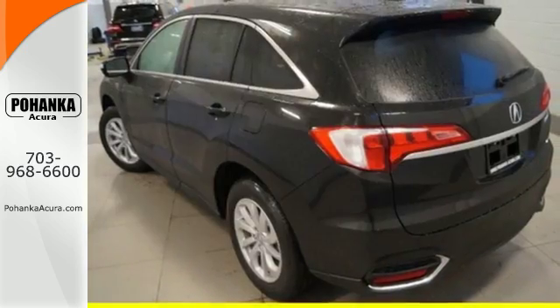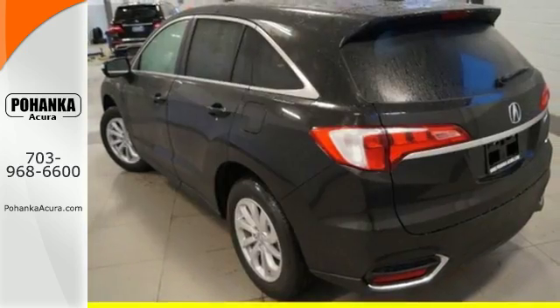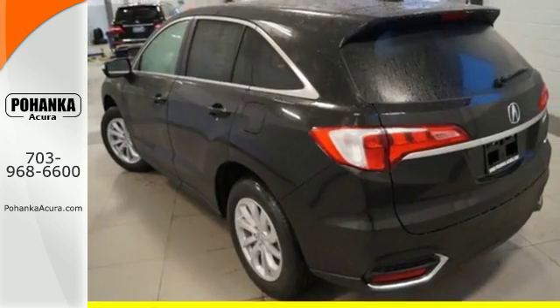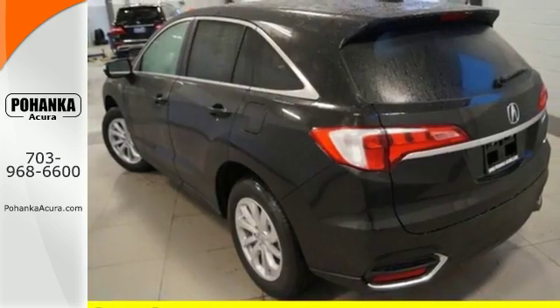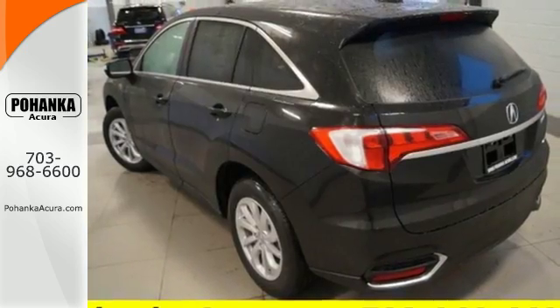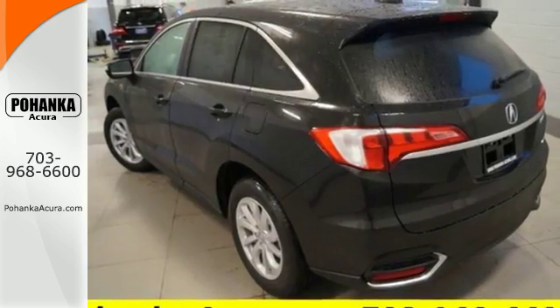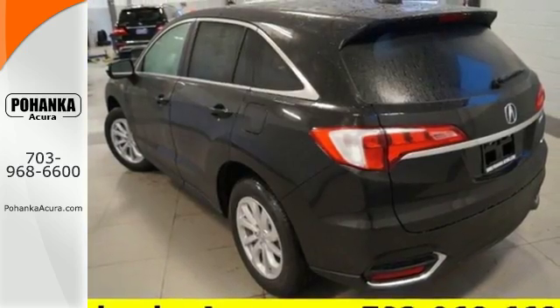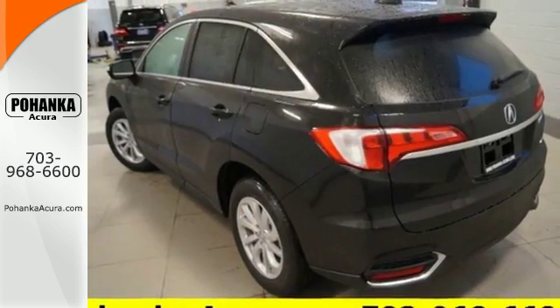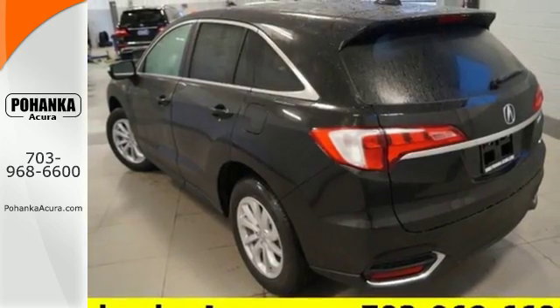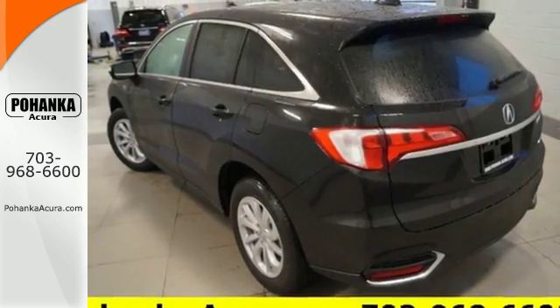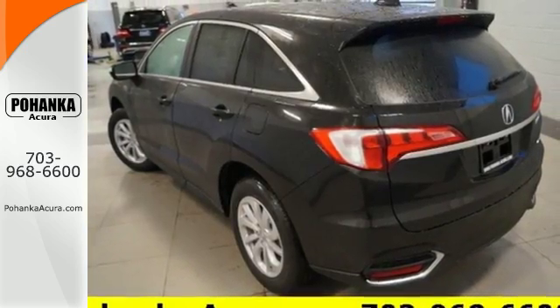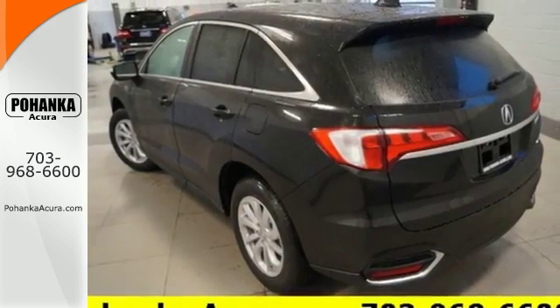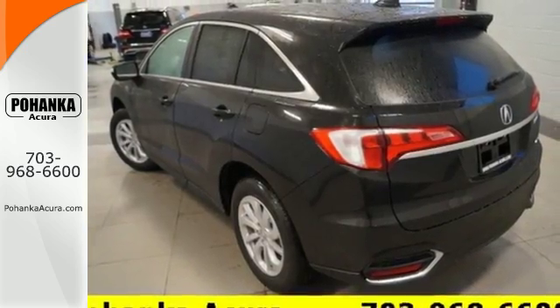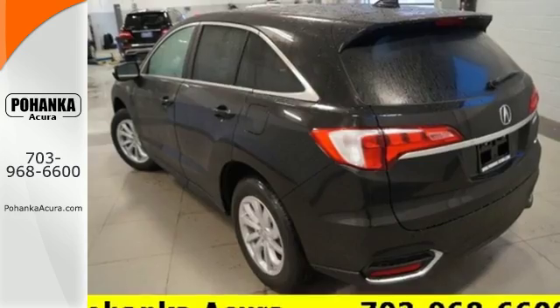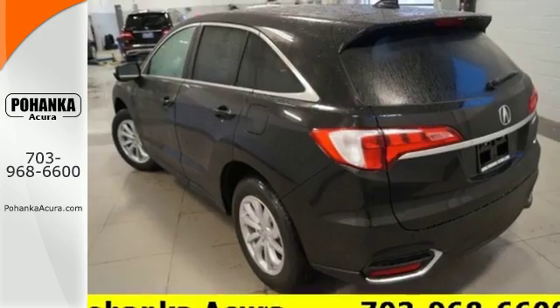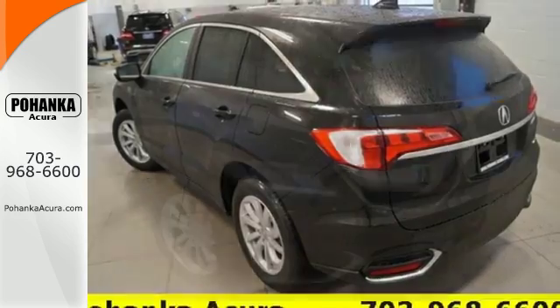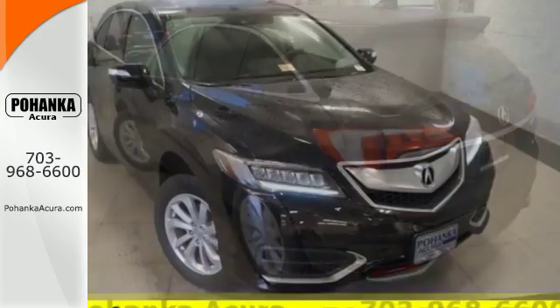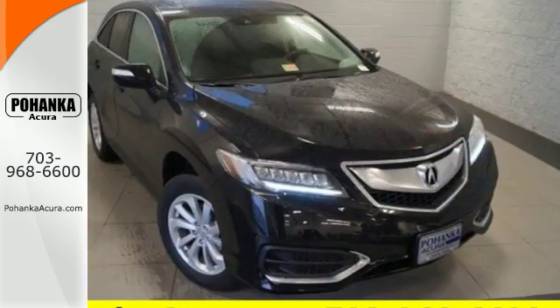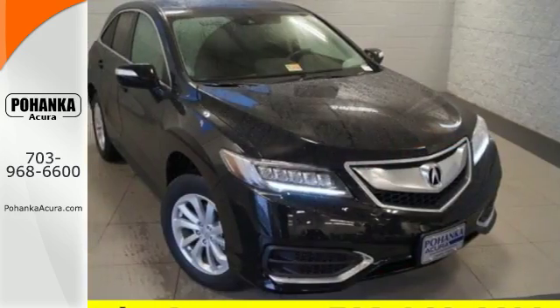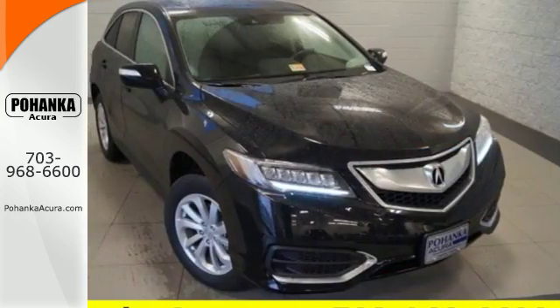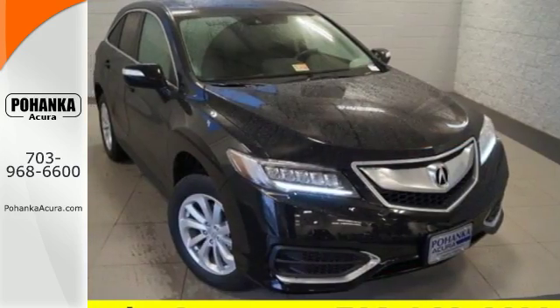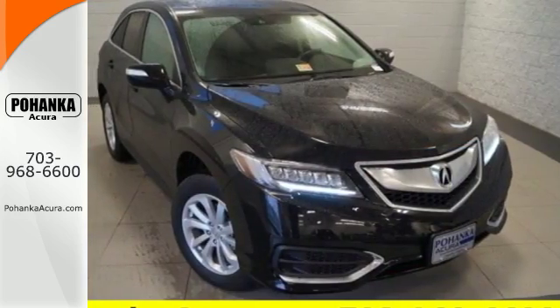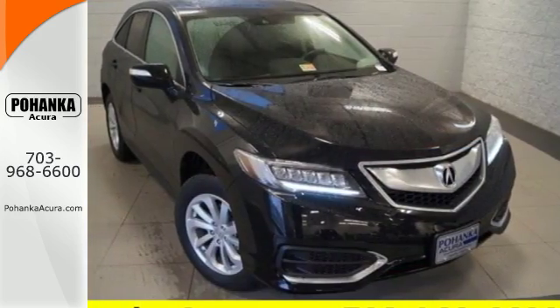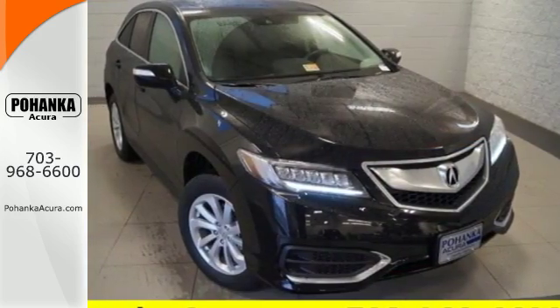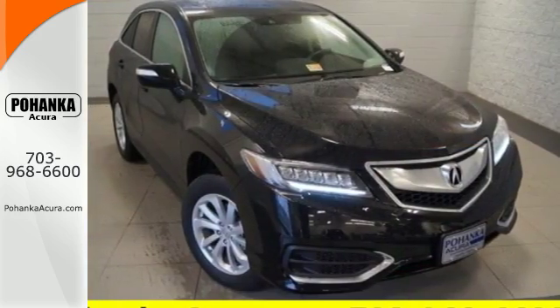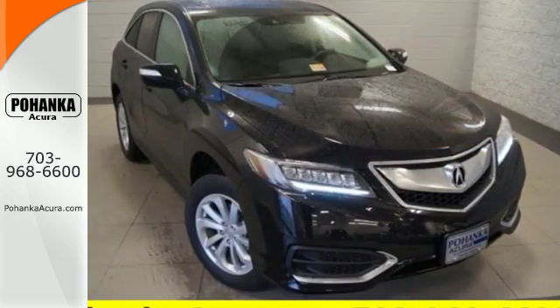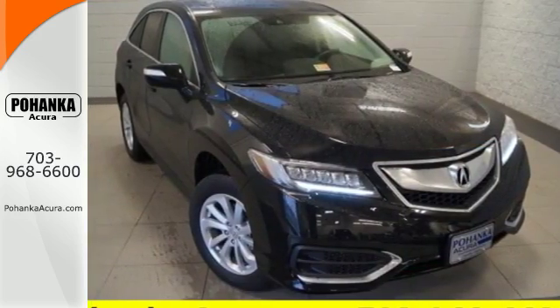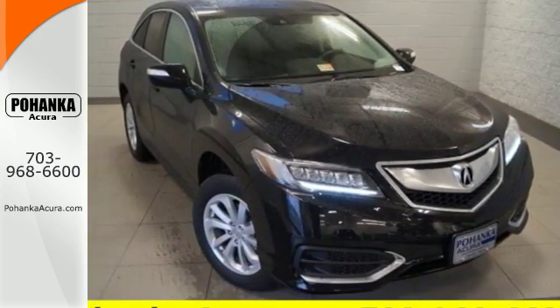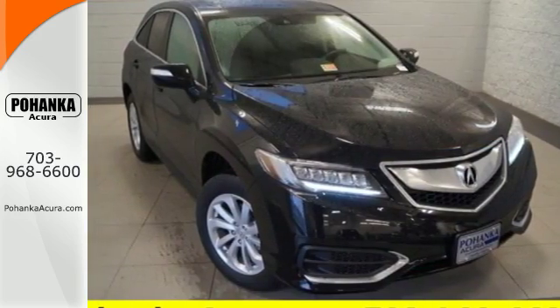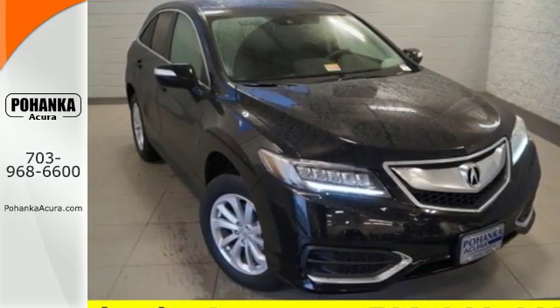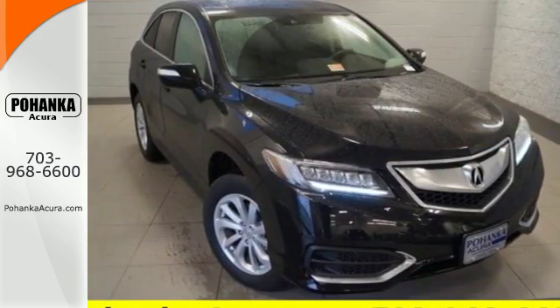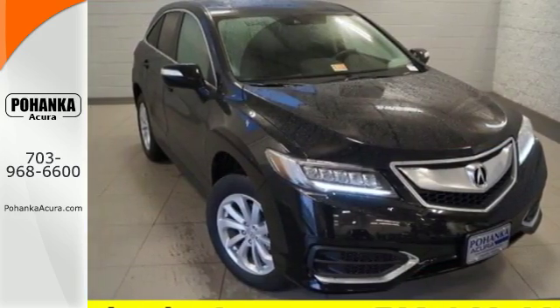Enjoy the best of all worlds with this luxurious RDX. See it for yourself today.